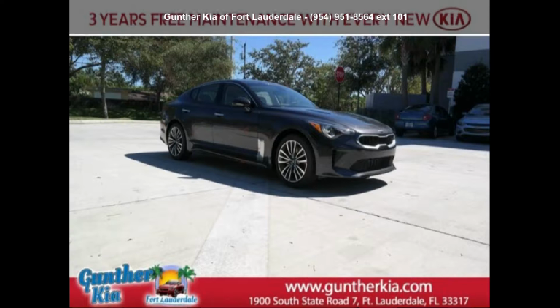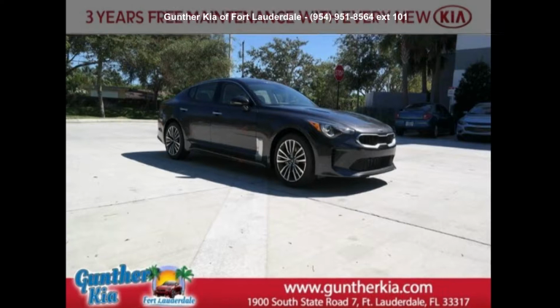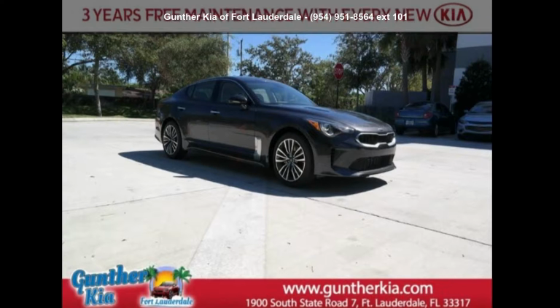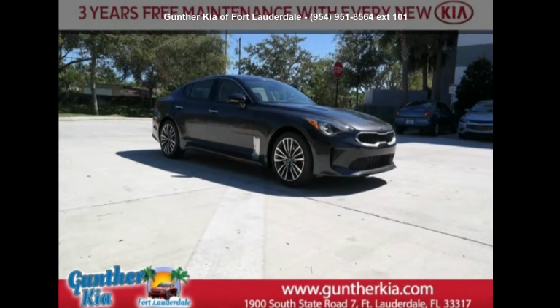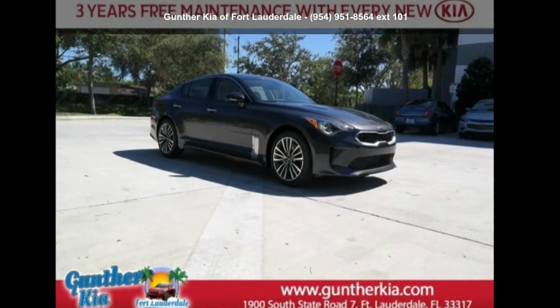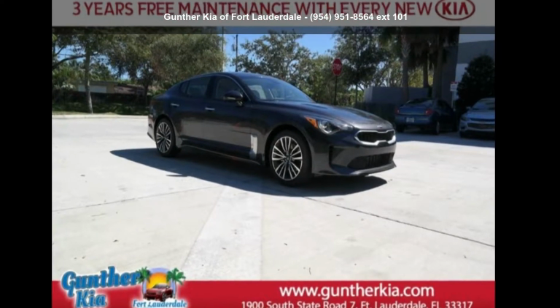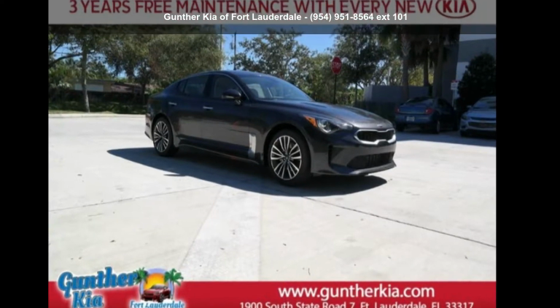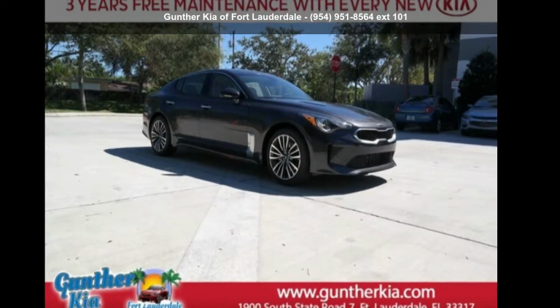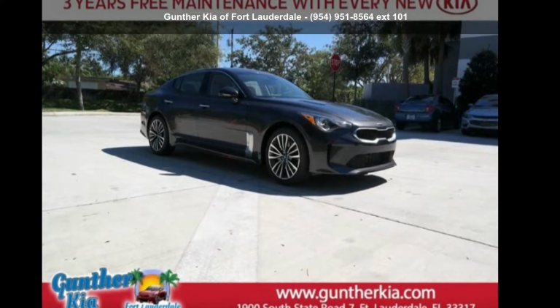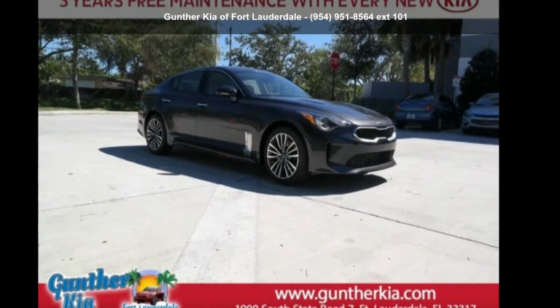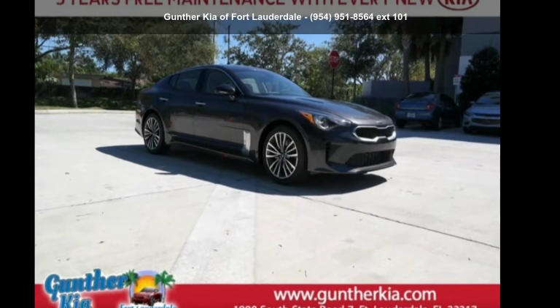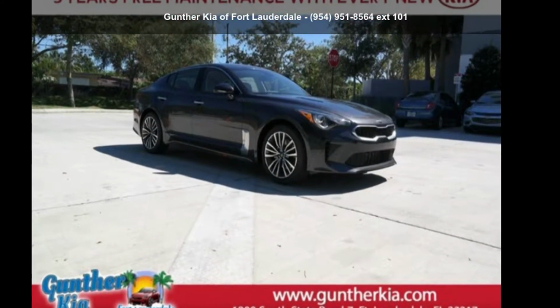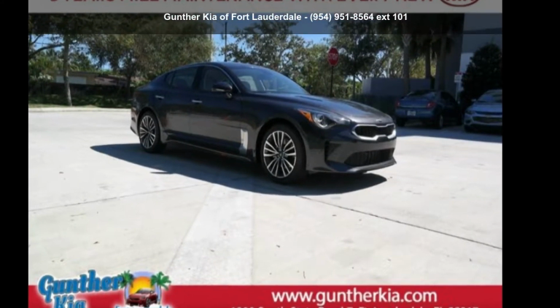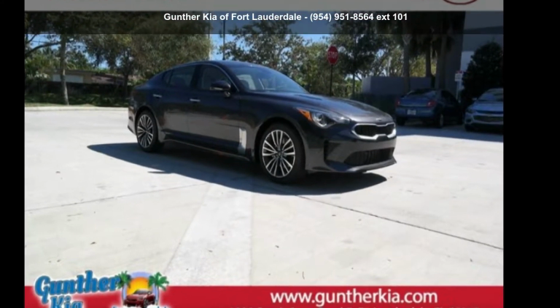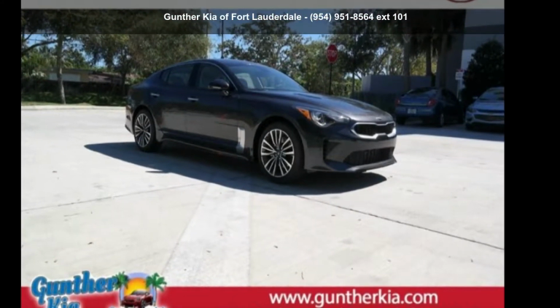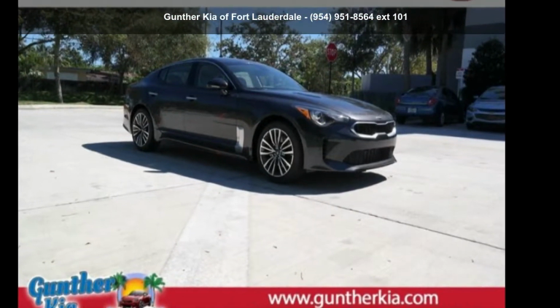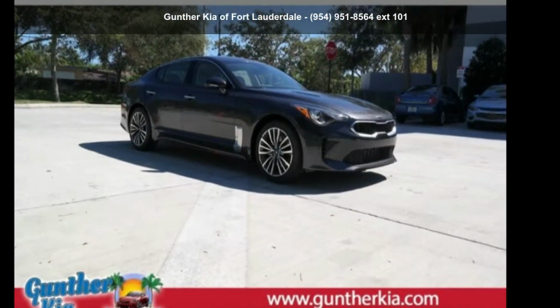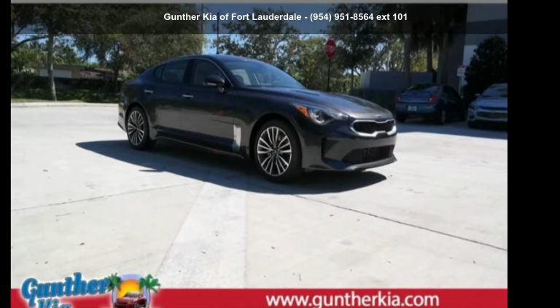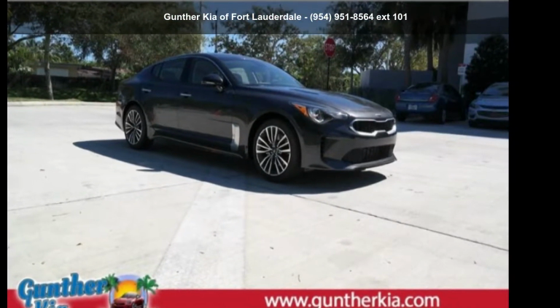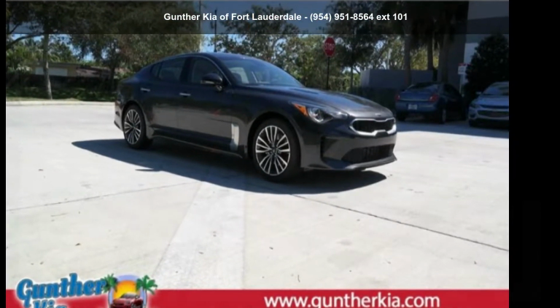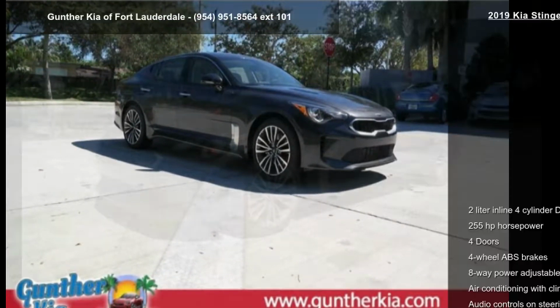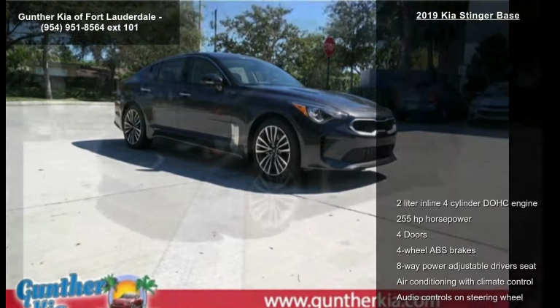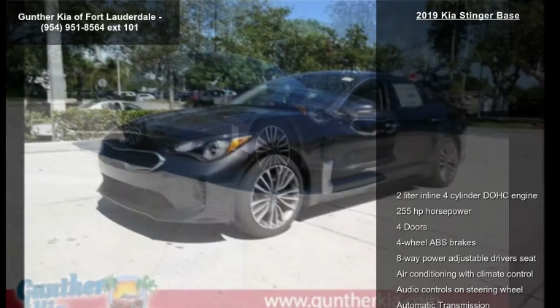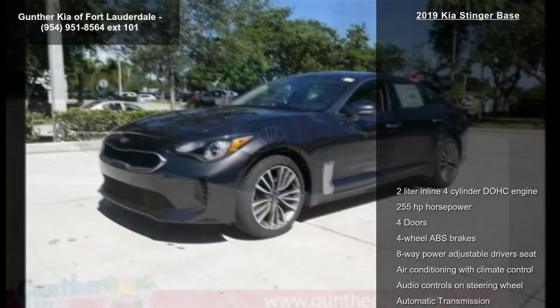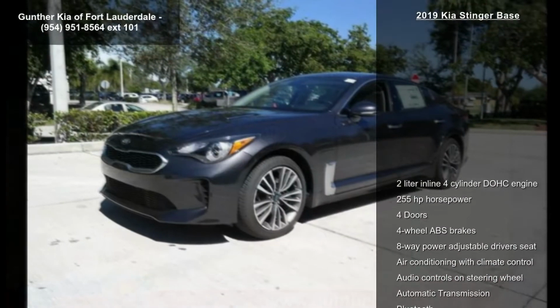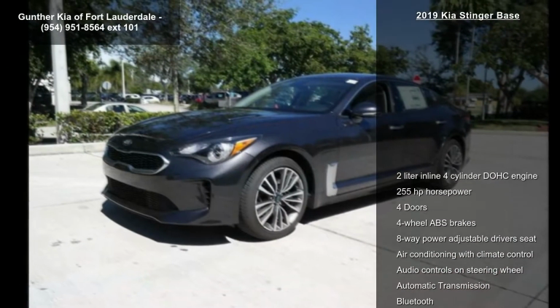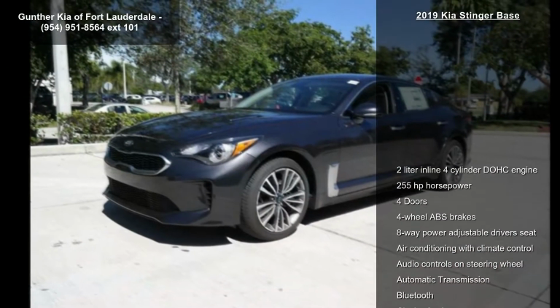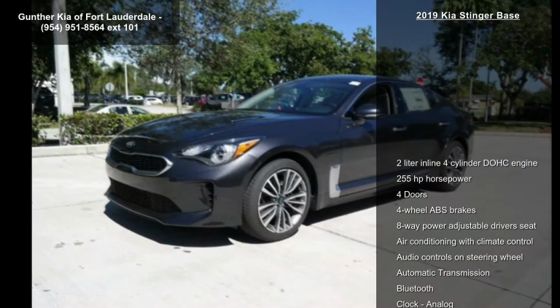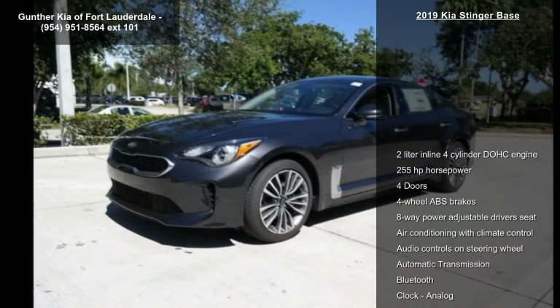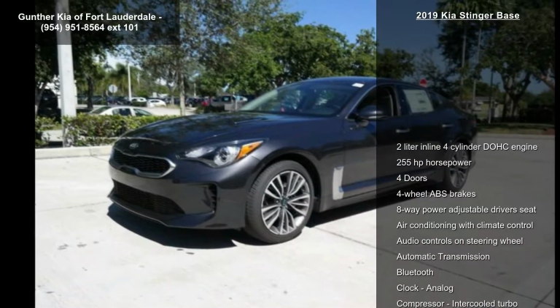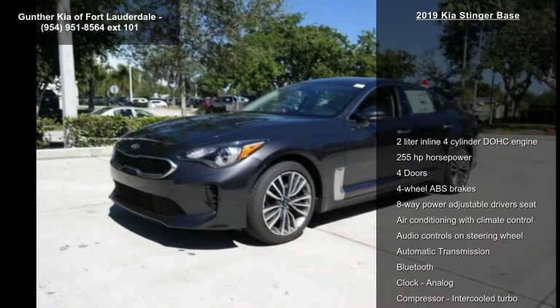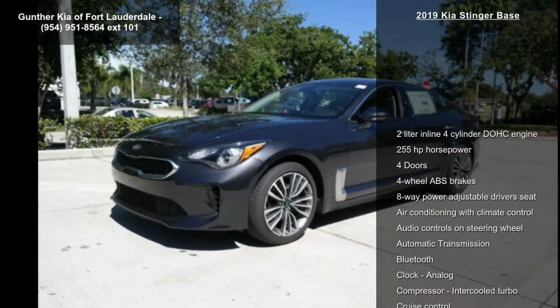Presenting the Kia 2019 Stinger Base. This may be the set of wheels you've been looking for.